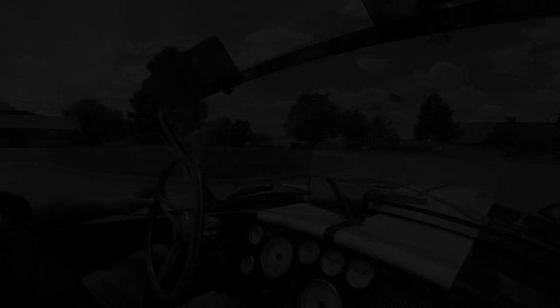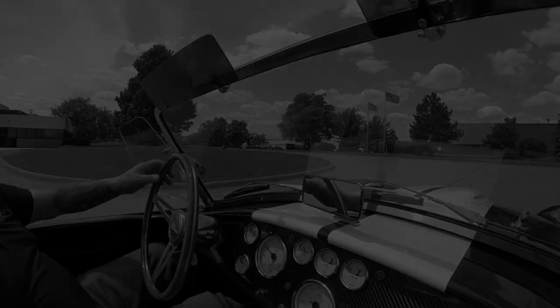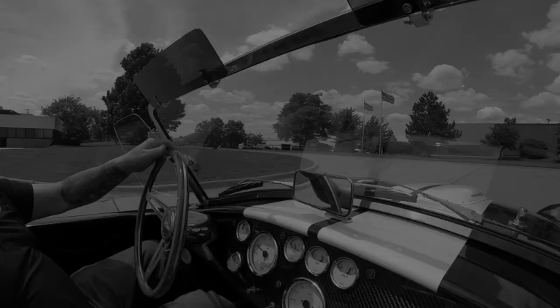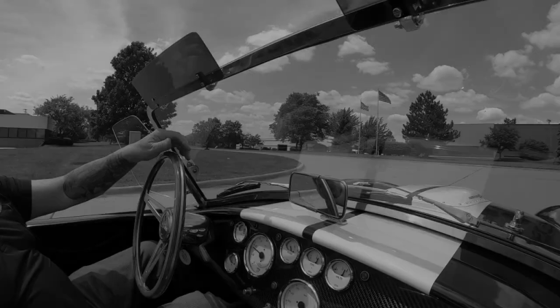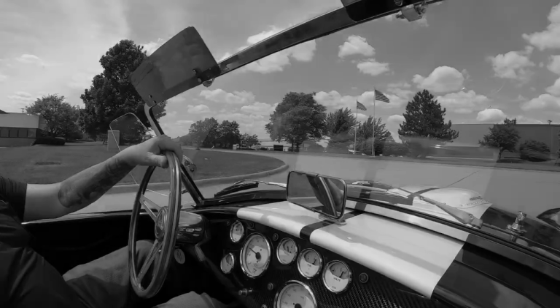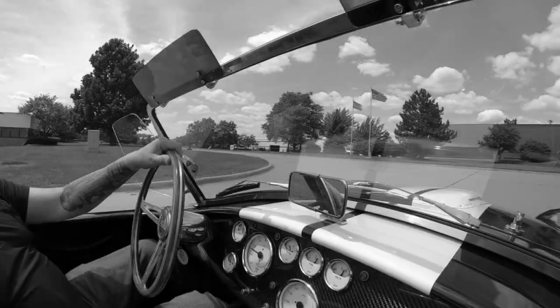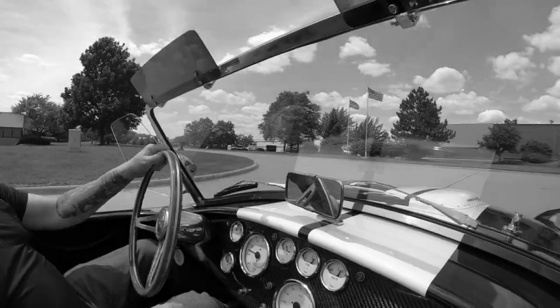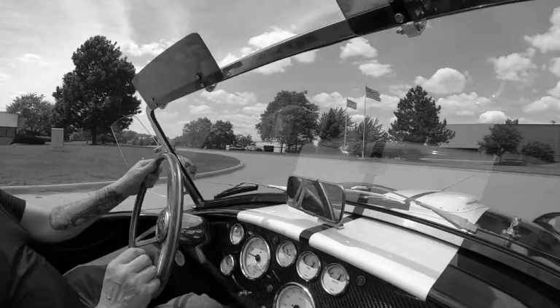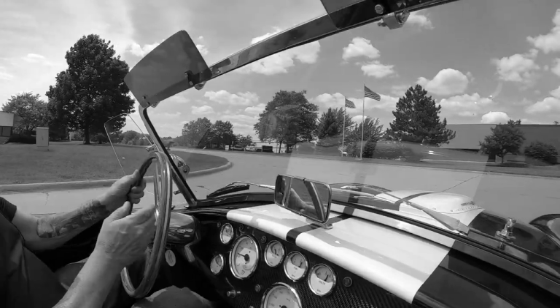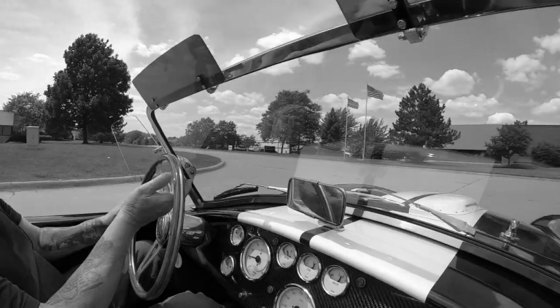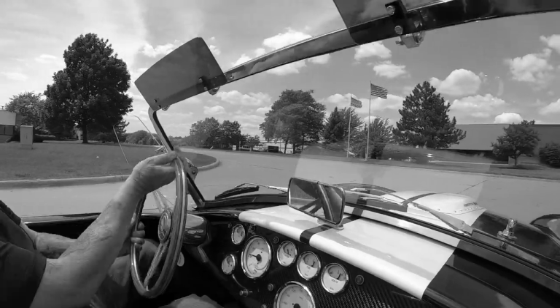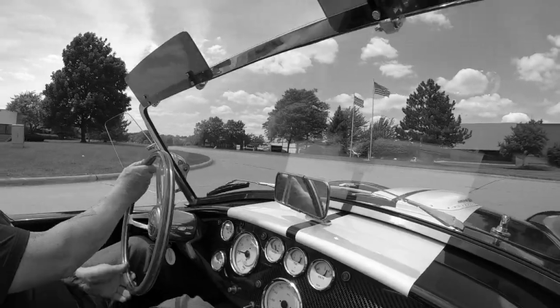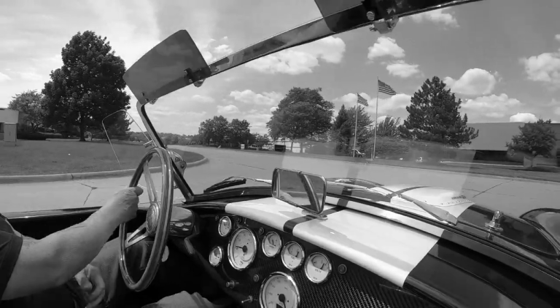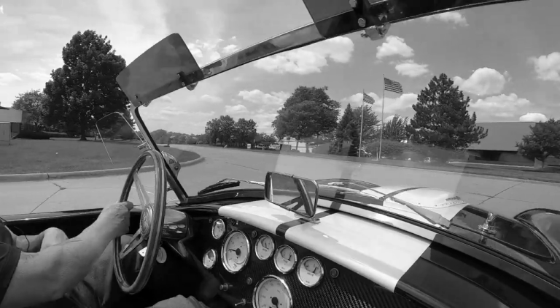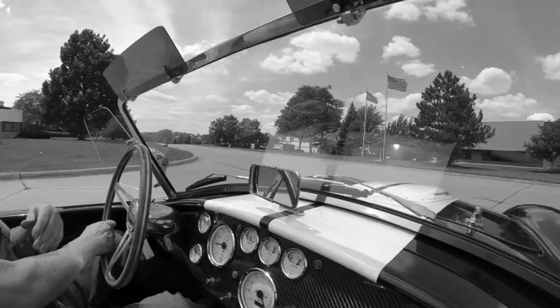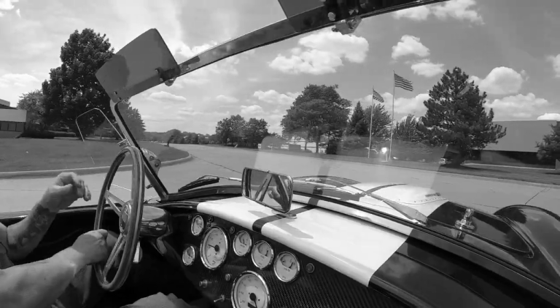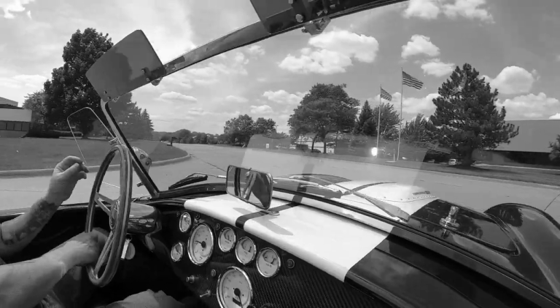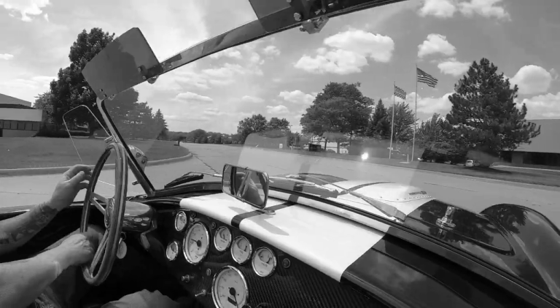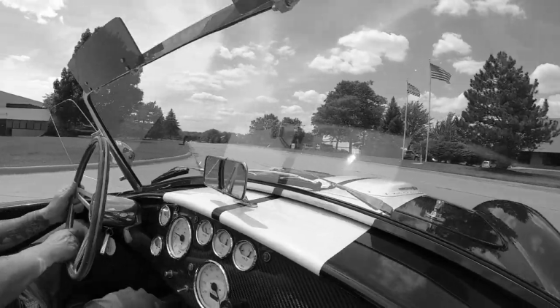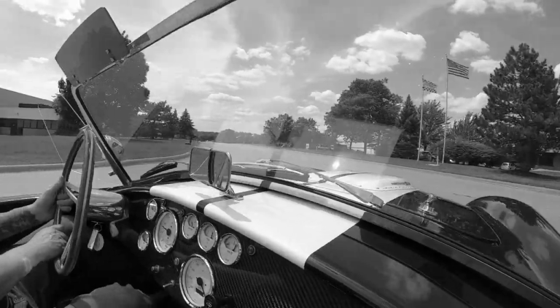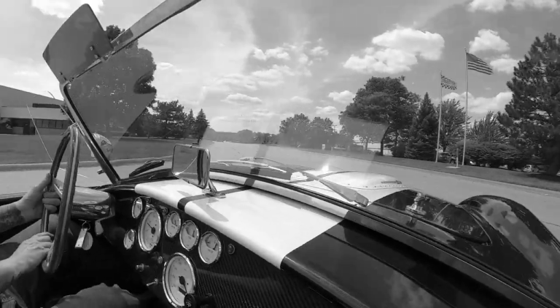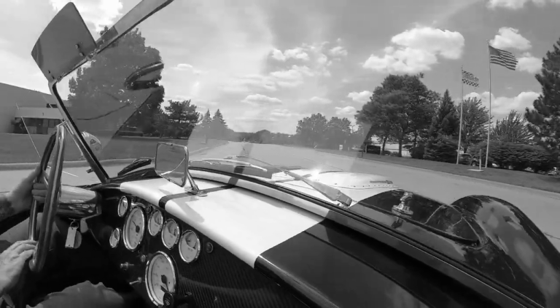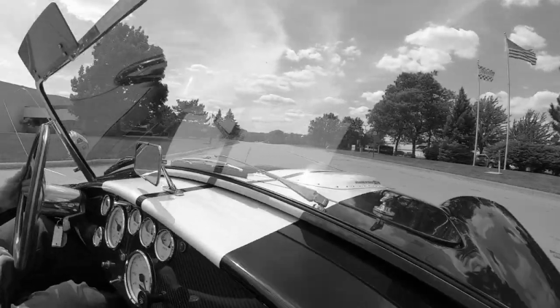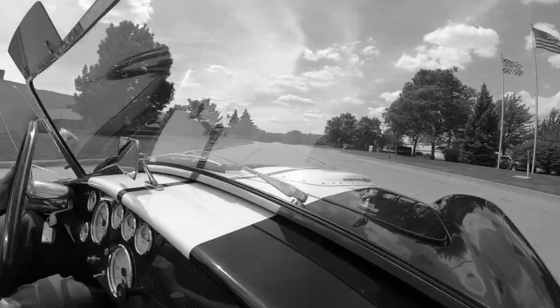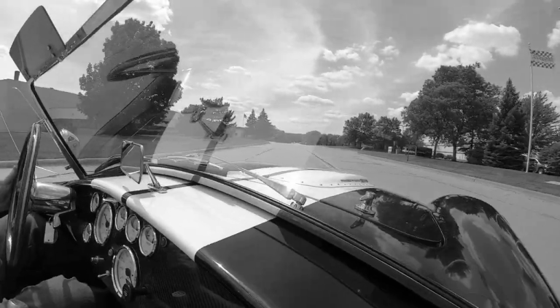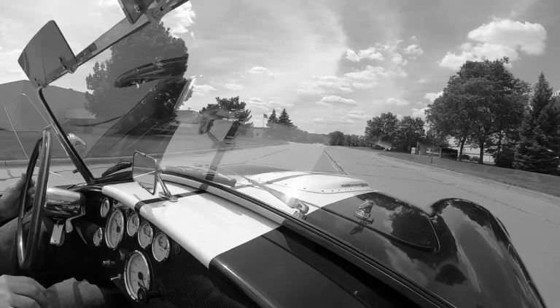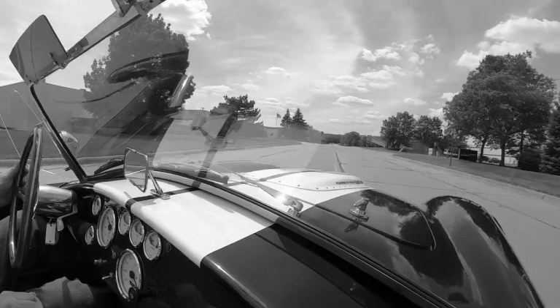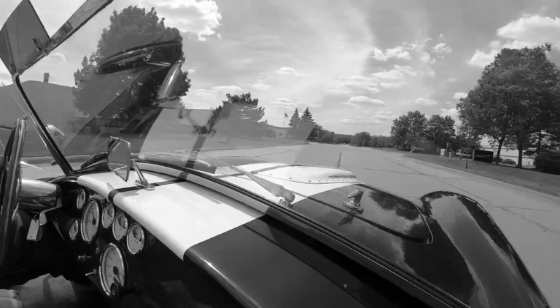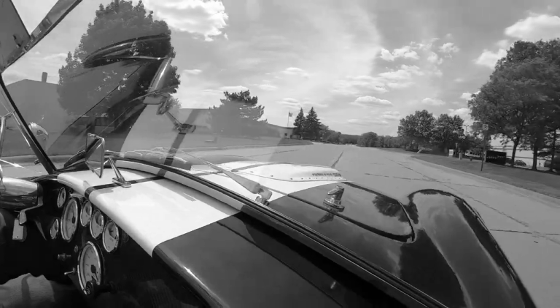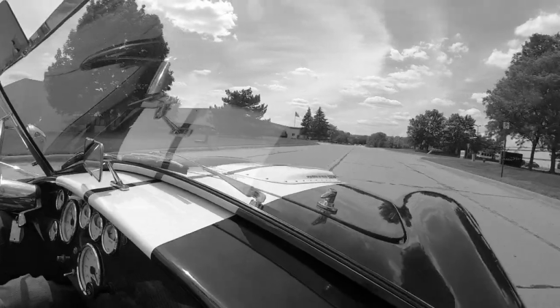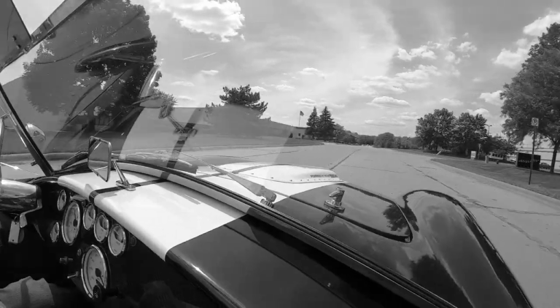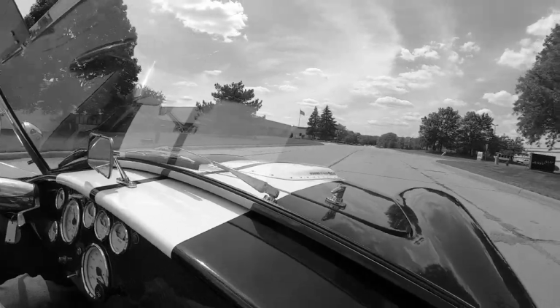I guess I always wanted a go-kart when I was a kid. Now I'm a big kid with a big go-kart.